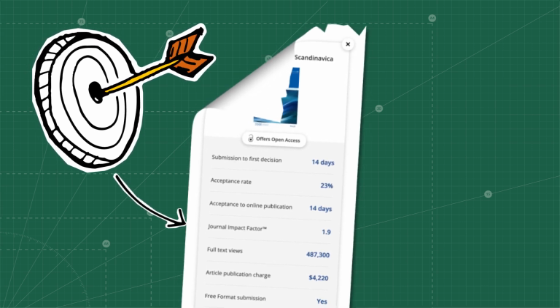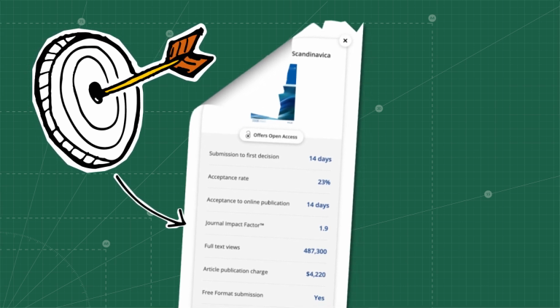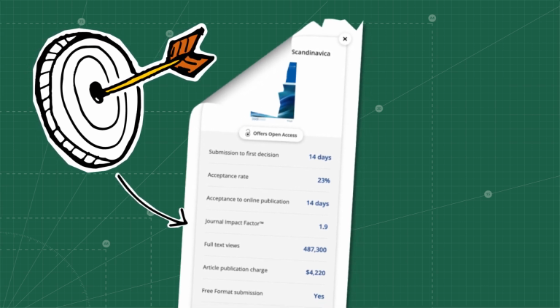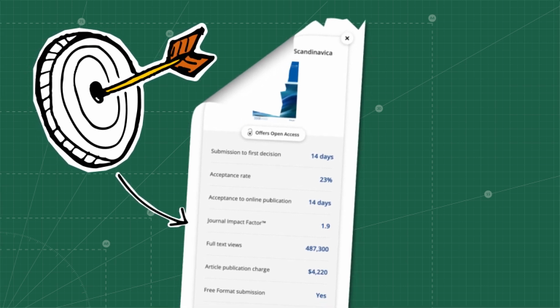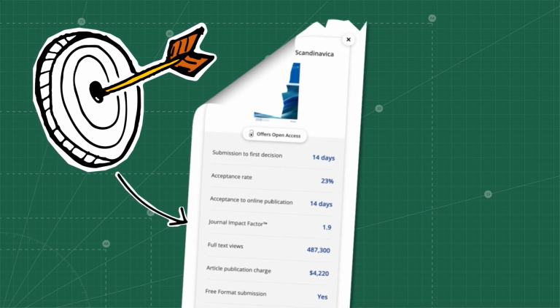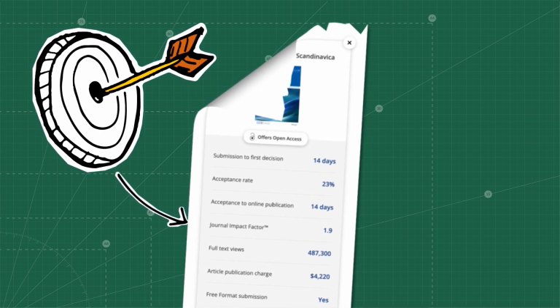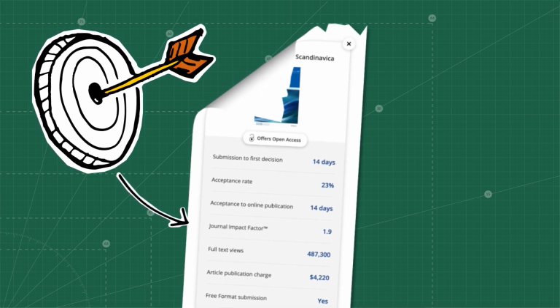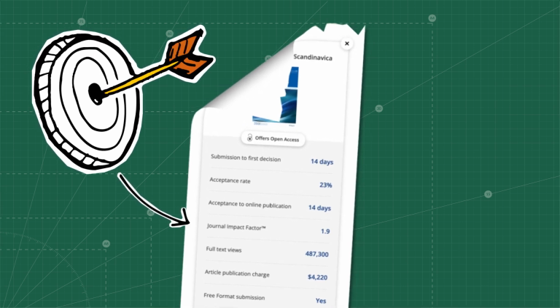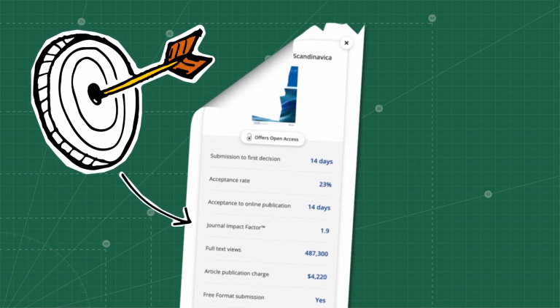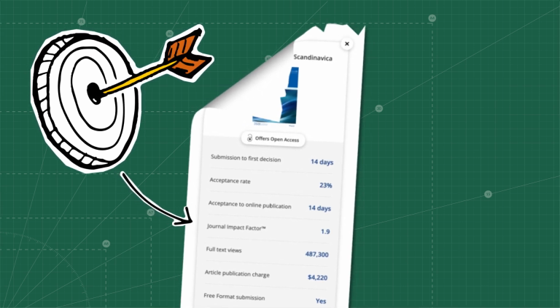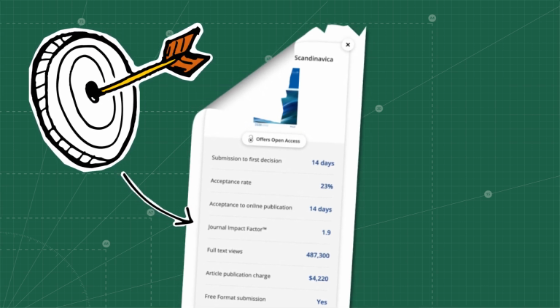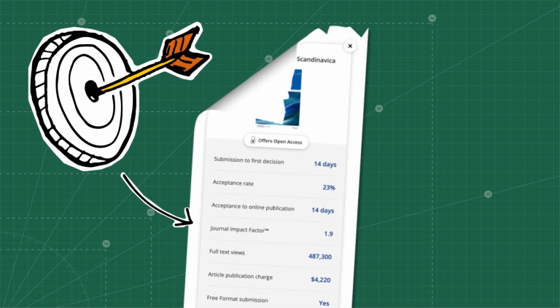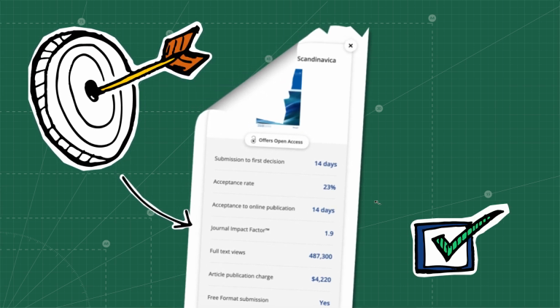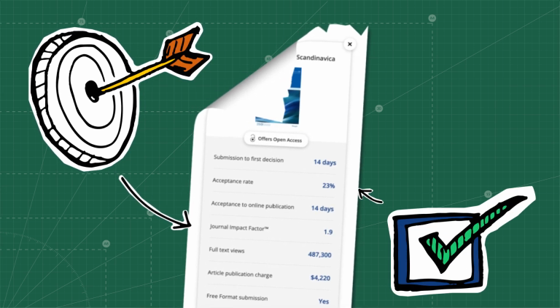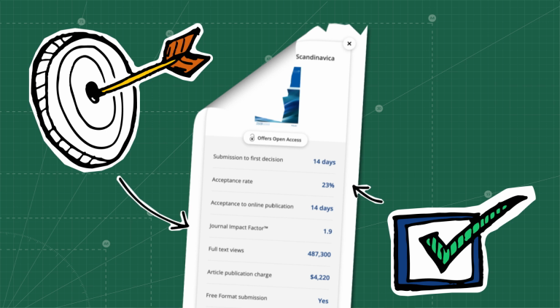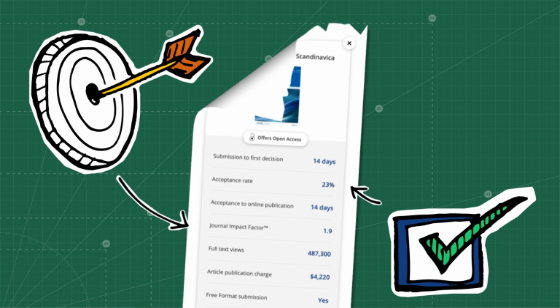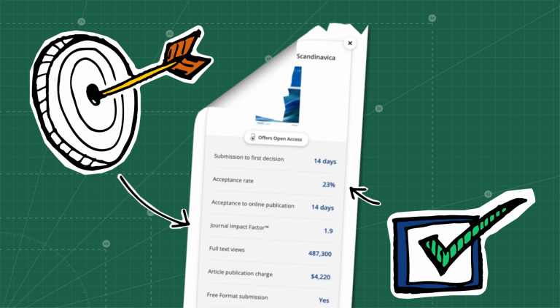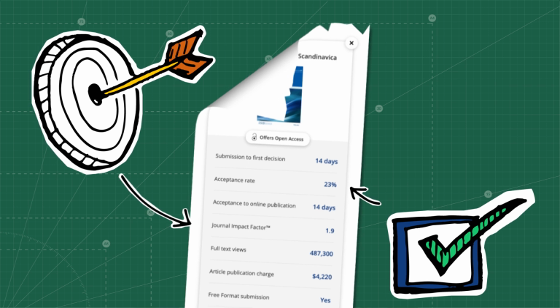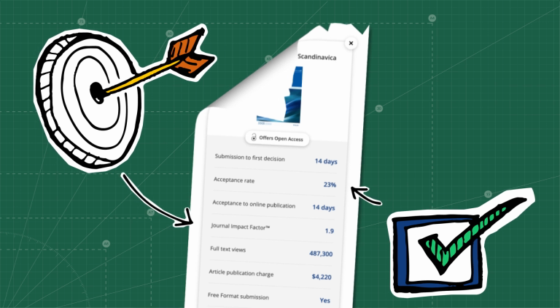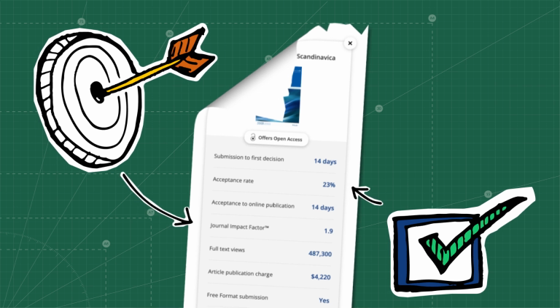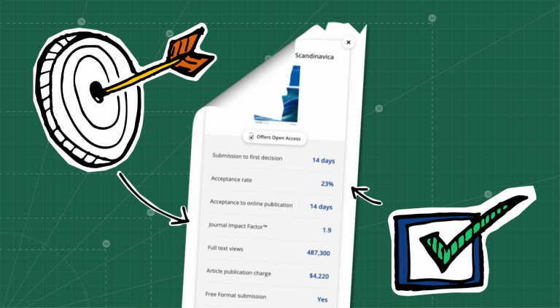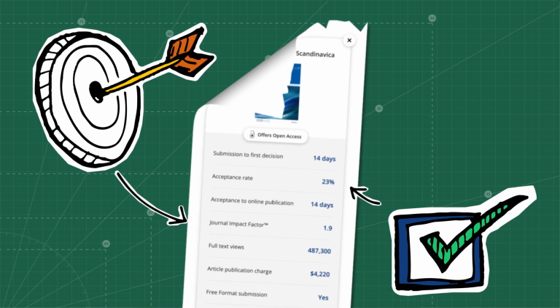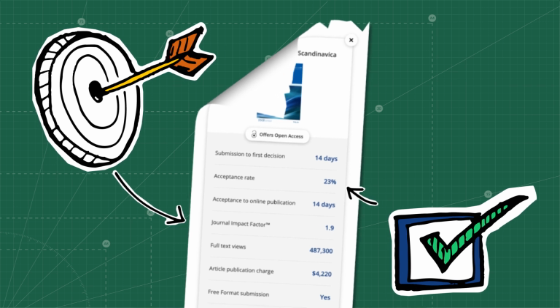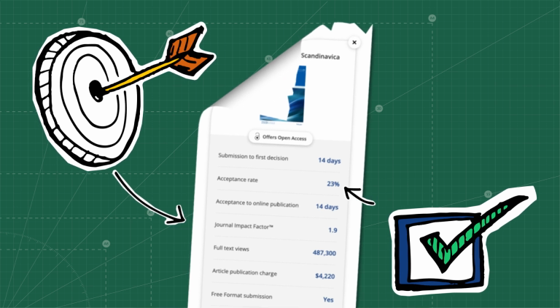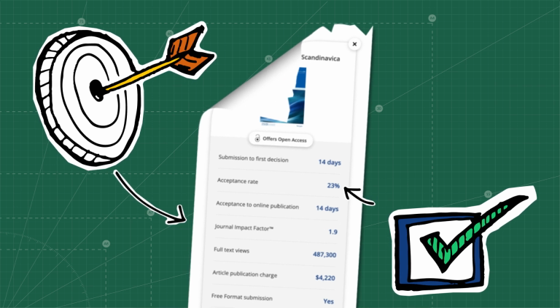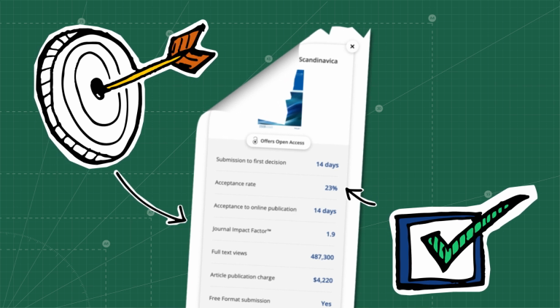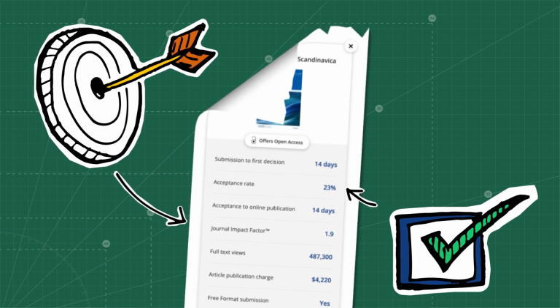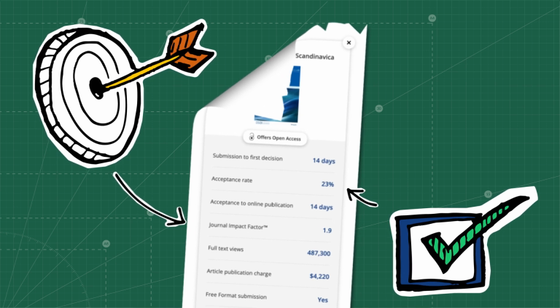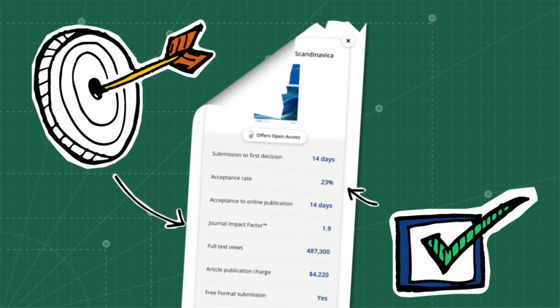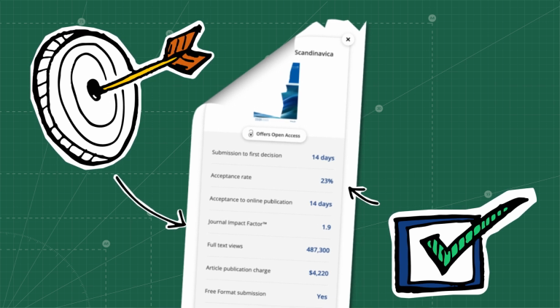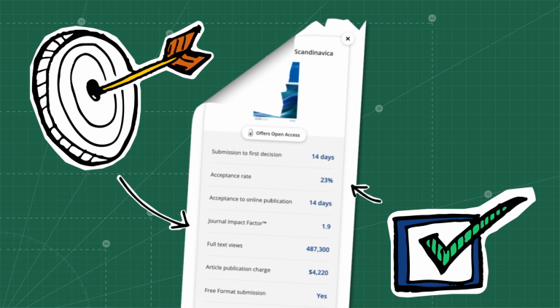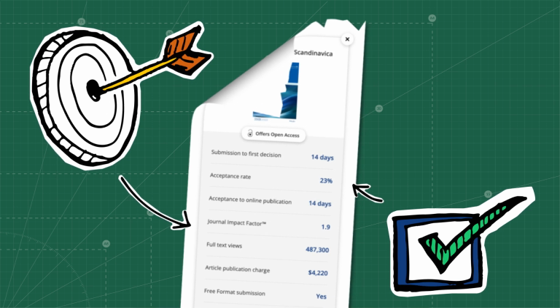Another factor important in your decision on where to submit your paper is the acceptance rate. This metric you can also find in the journal finder tool.